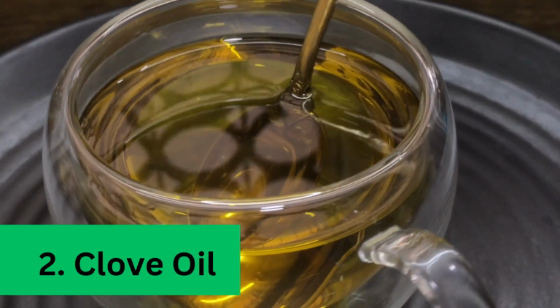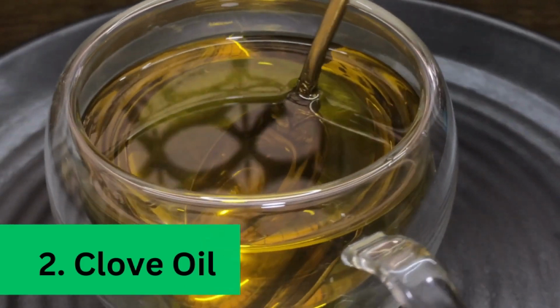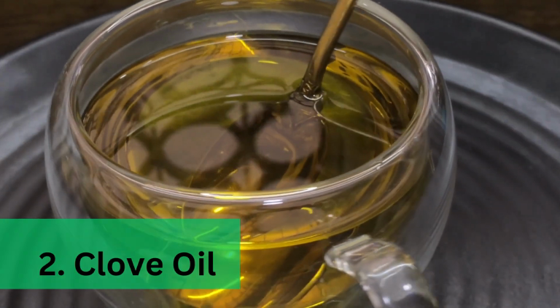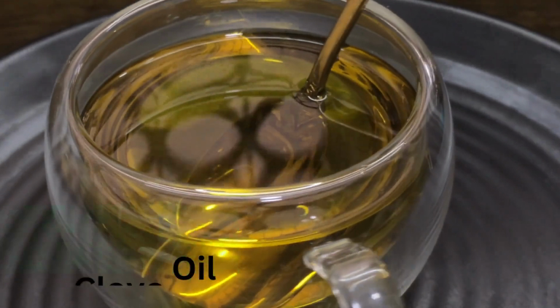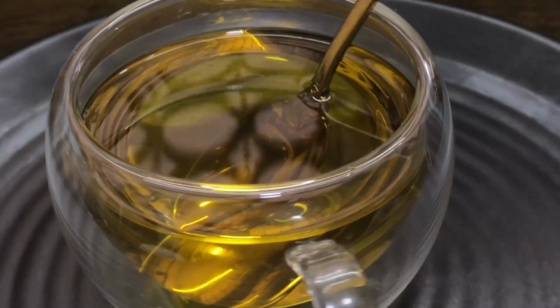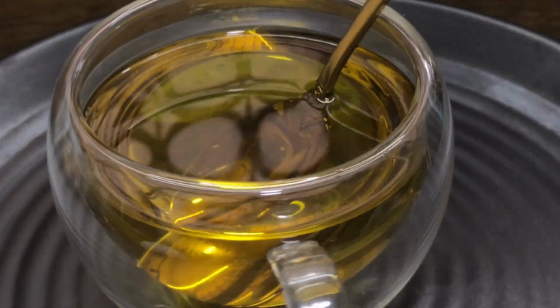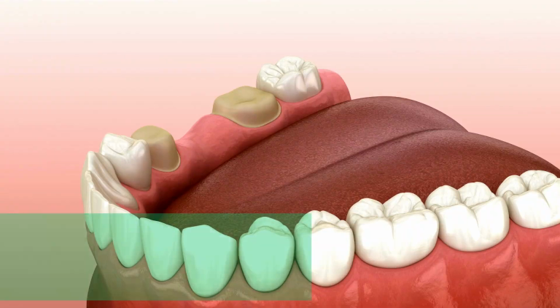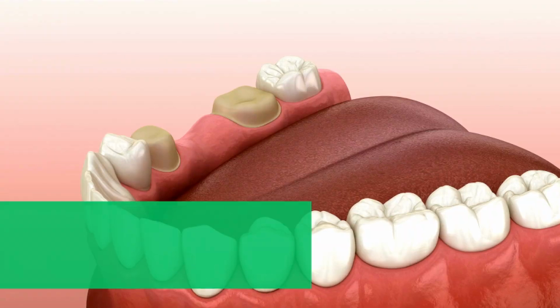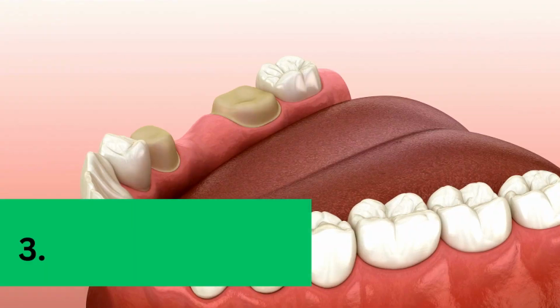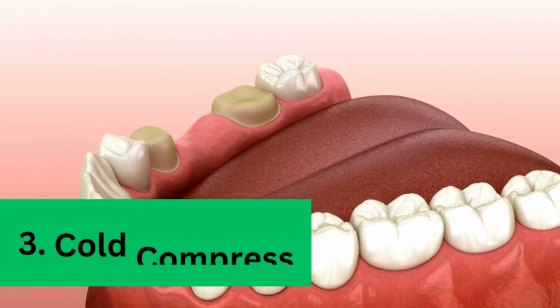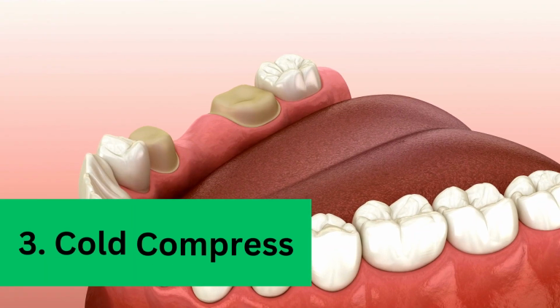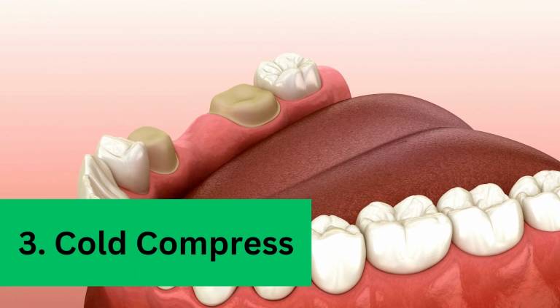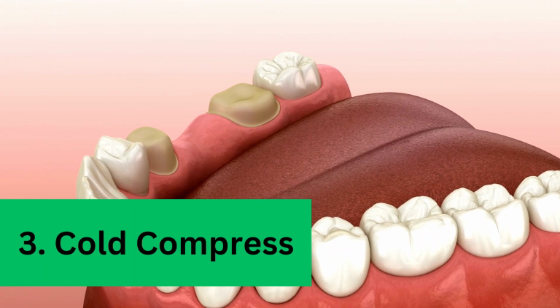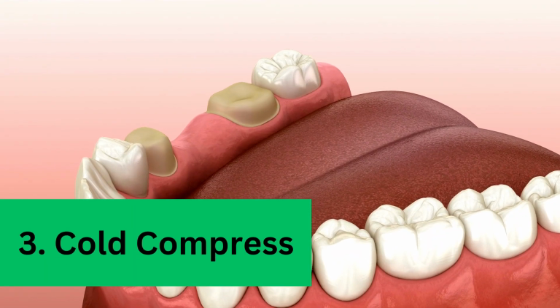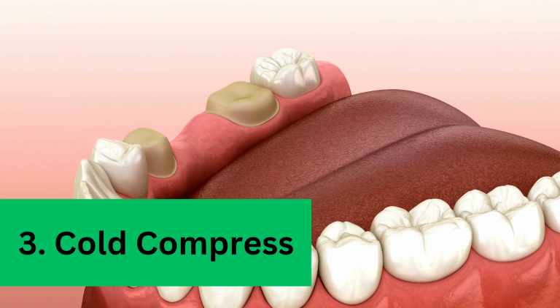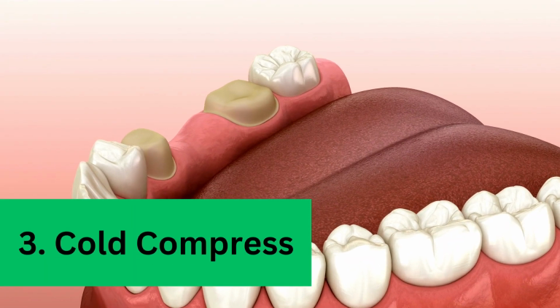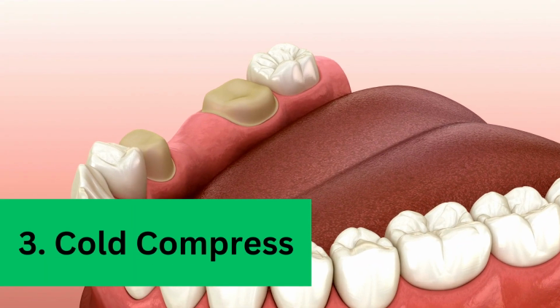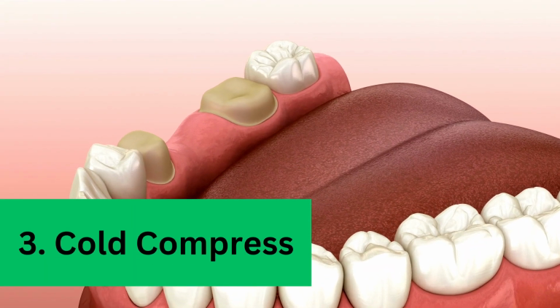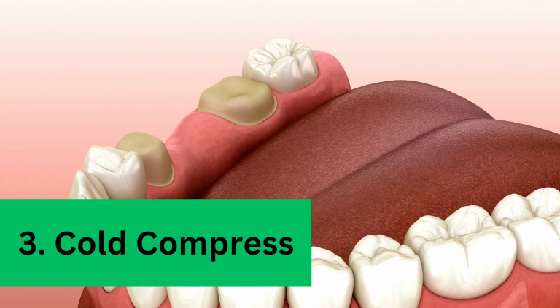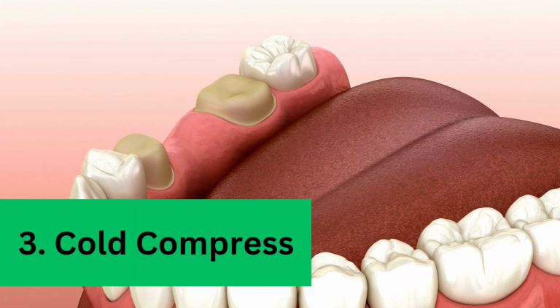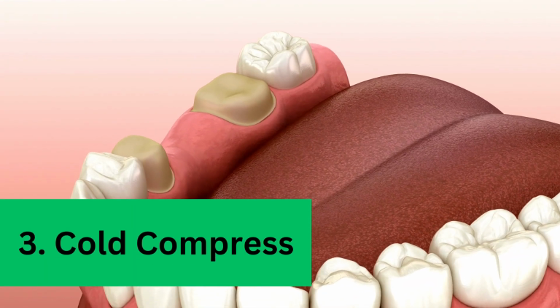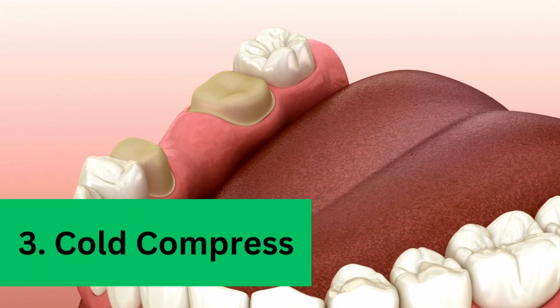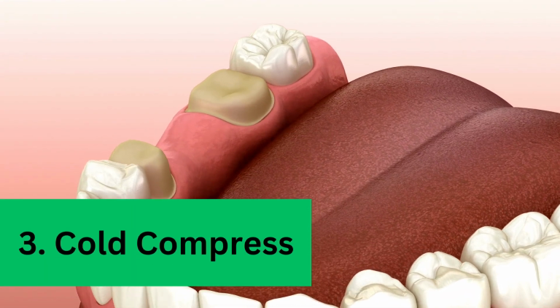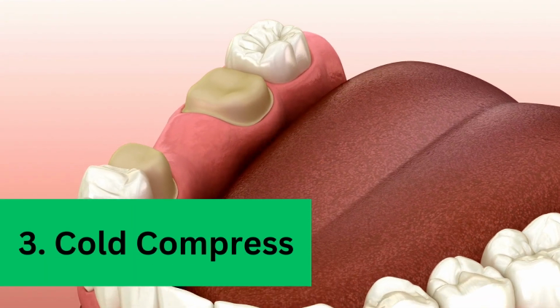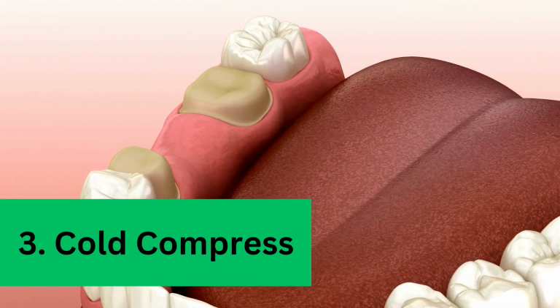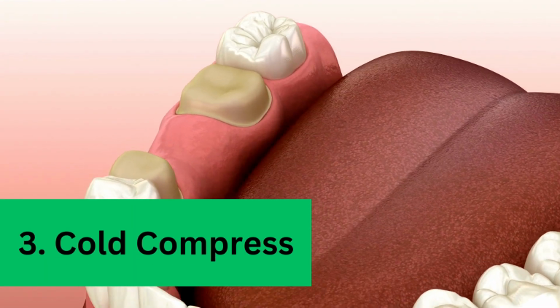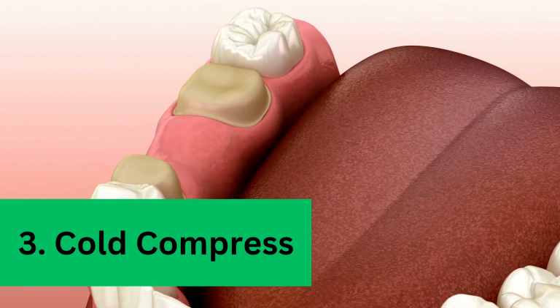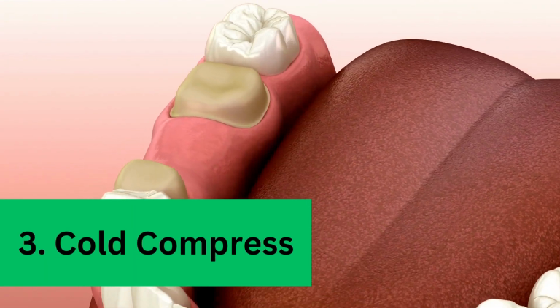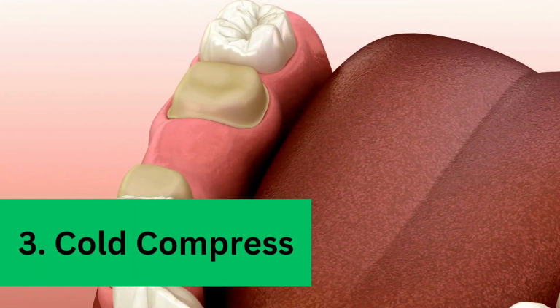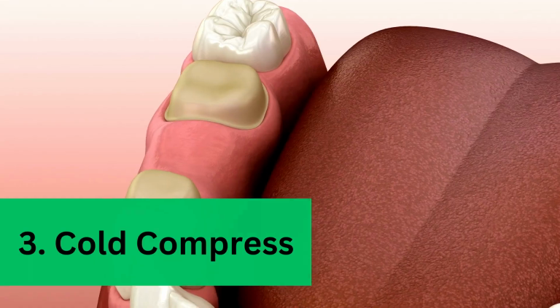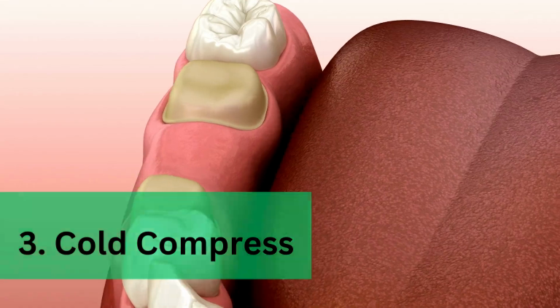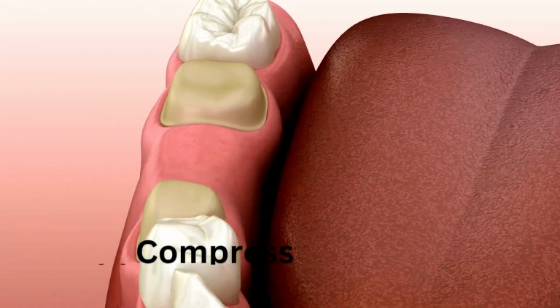Third, cold compress: placing a cold compress on the outside of your cheek can help reduce swelling and numb the pain.